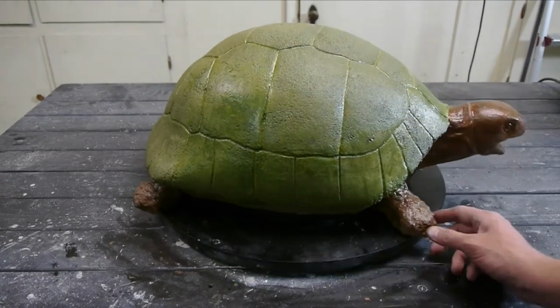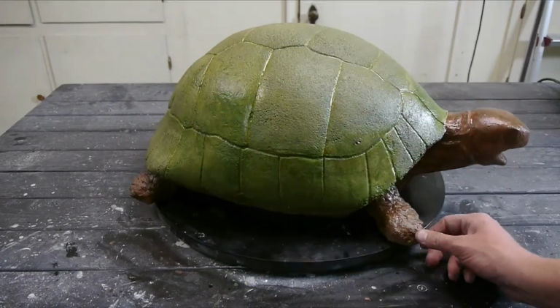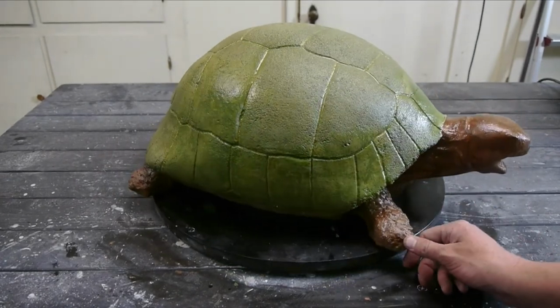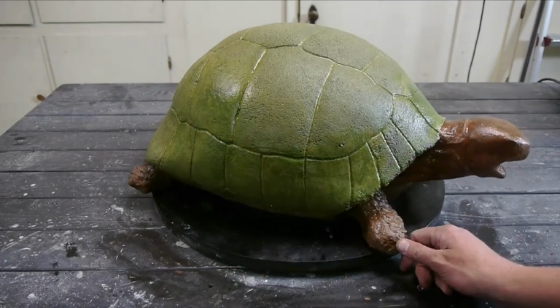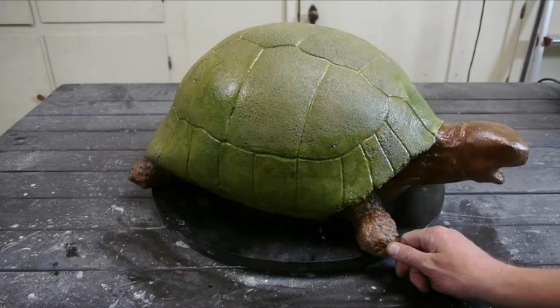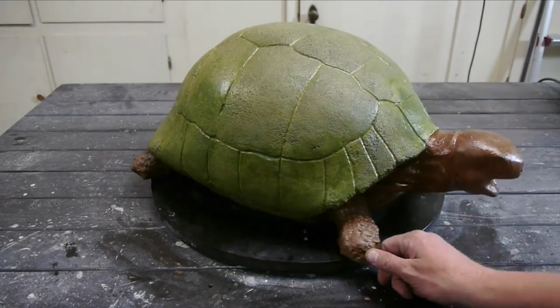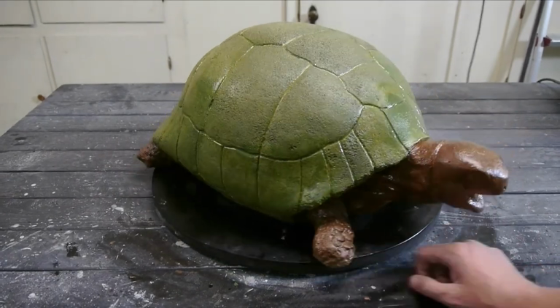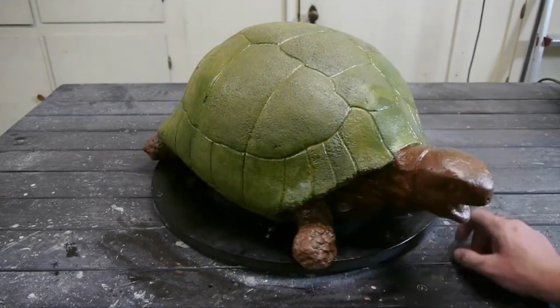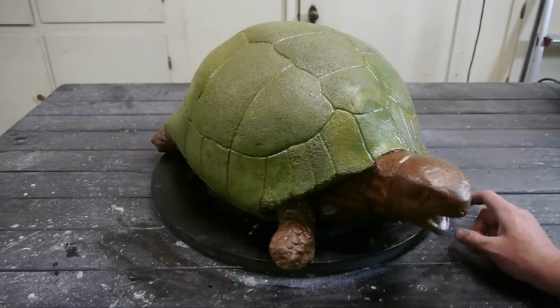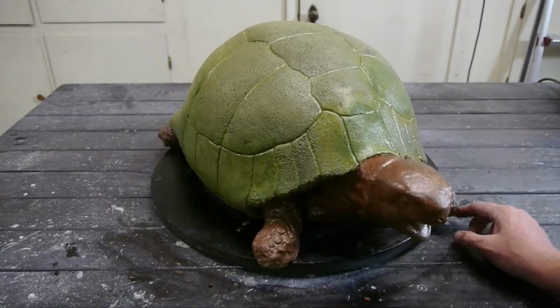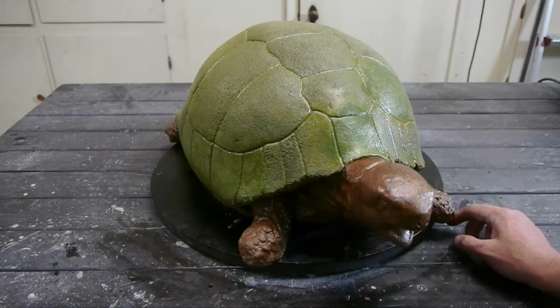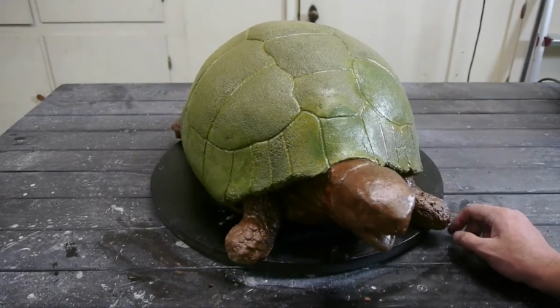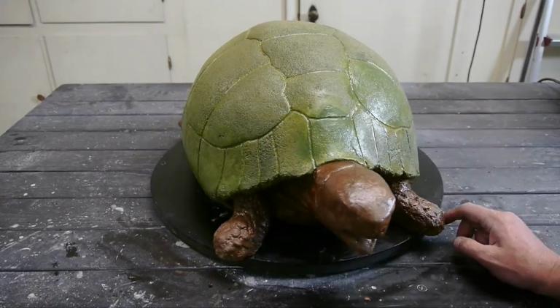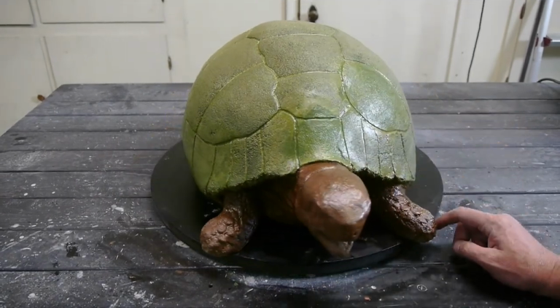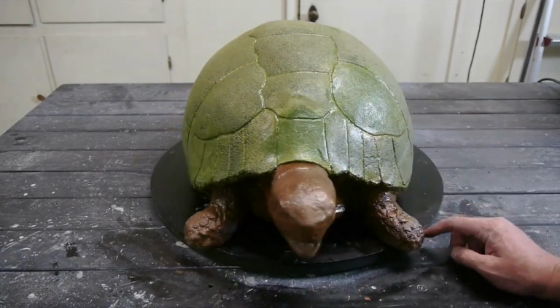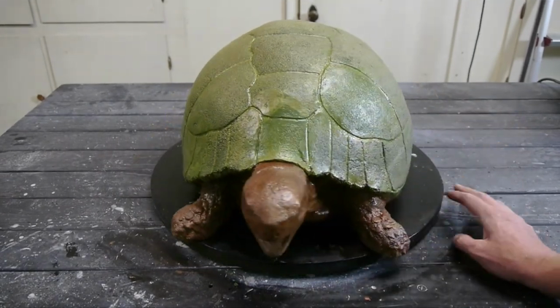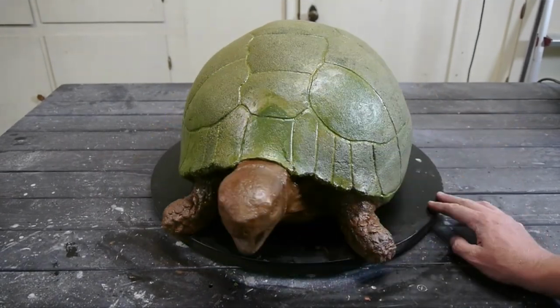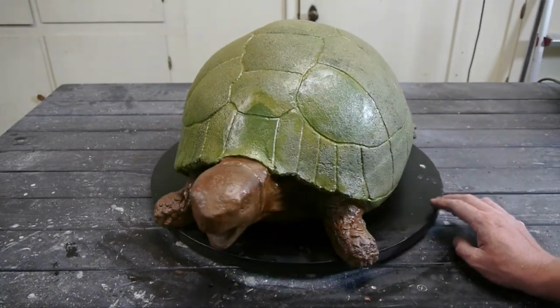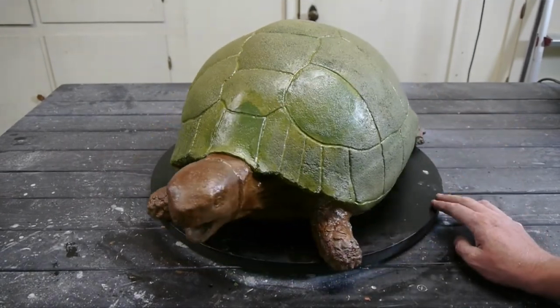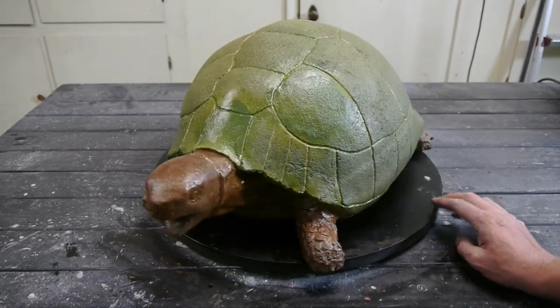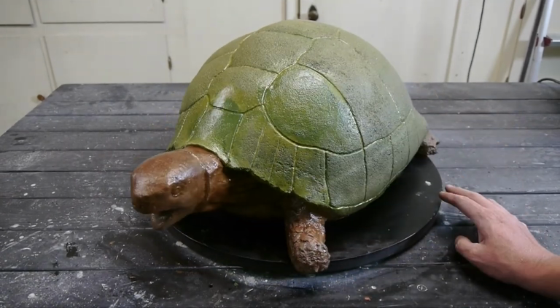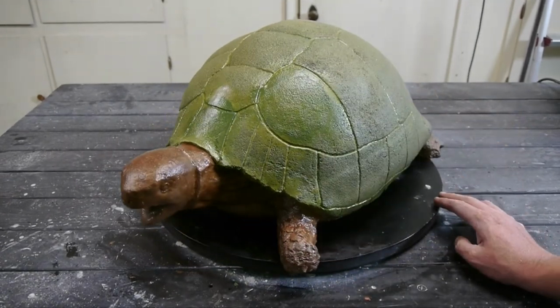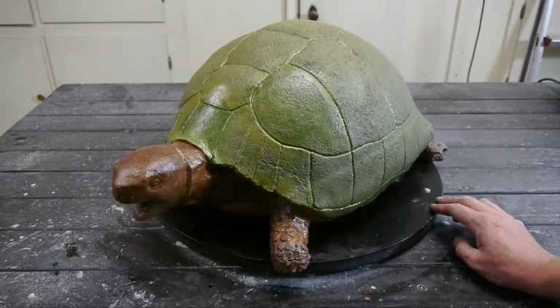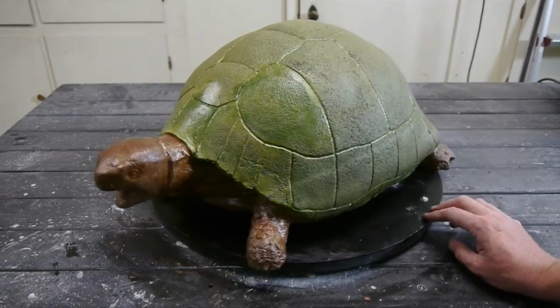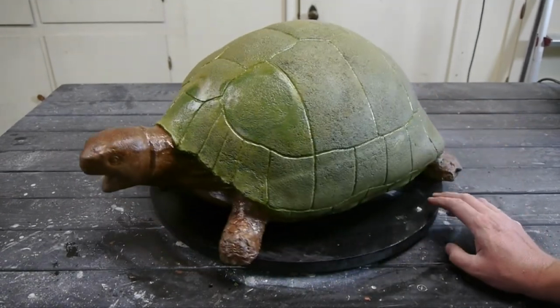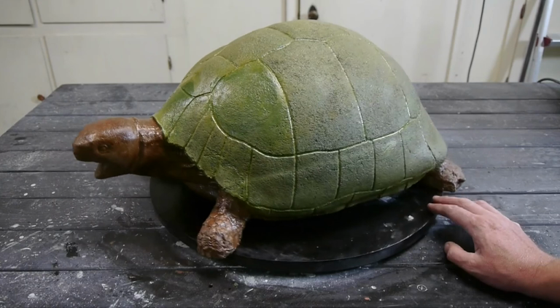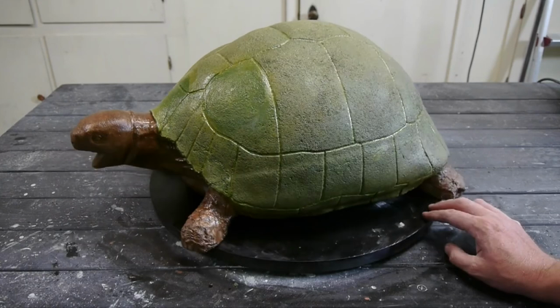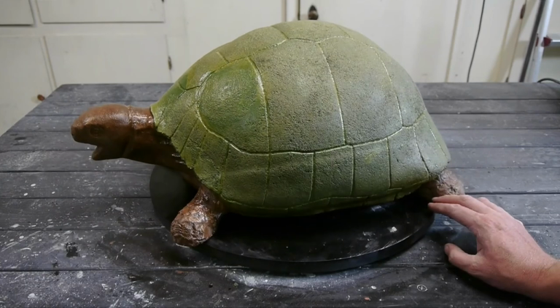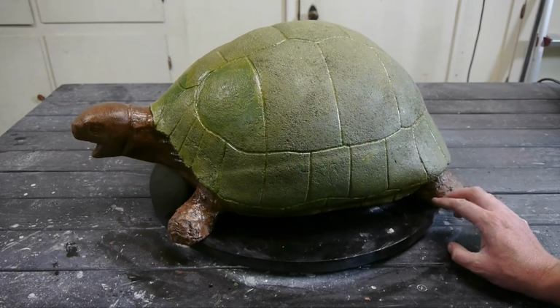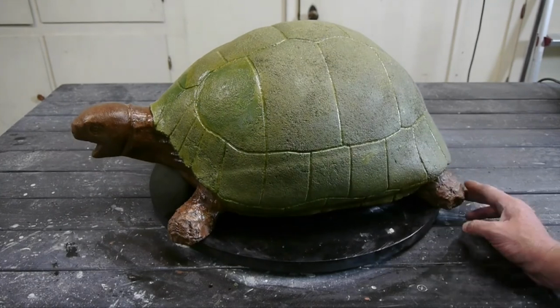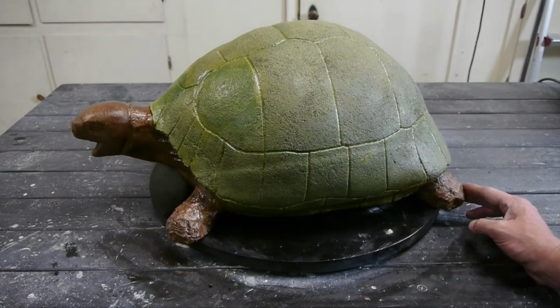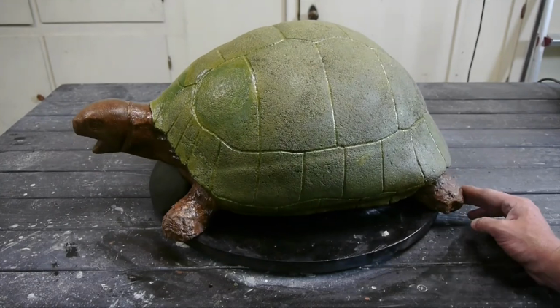There it is guys, all done up — I hope you enjoyed it! If you have a piece to fix, head on over and get some Sculpecrete at SculptCrete.com.